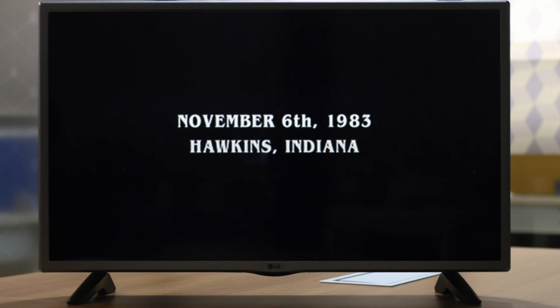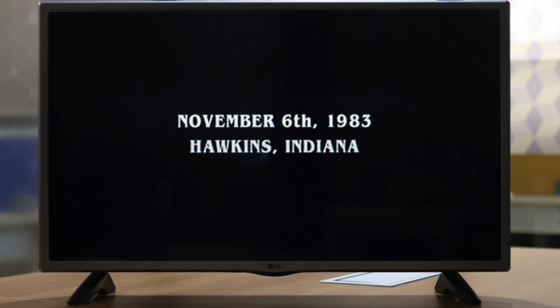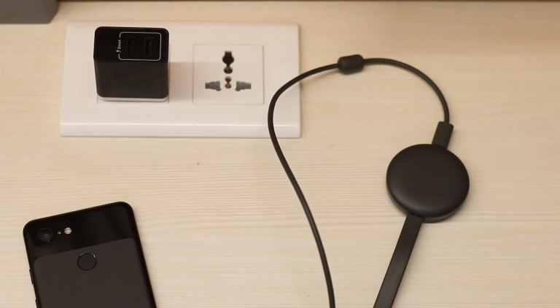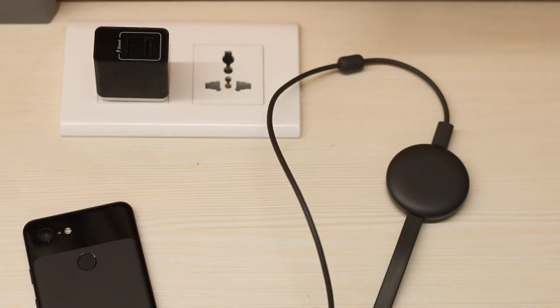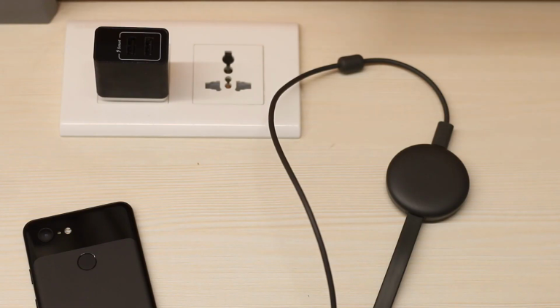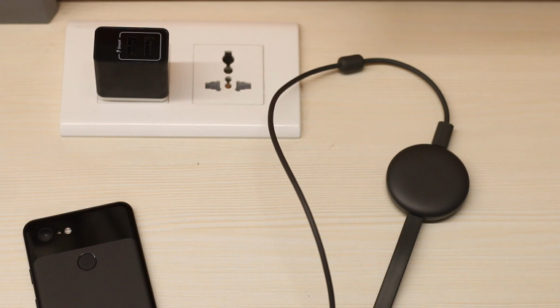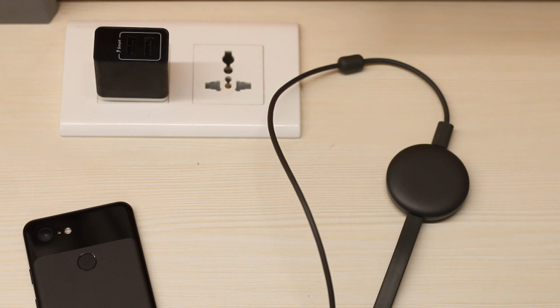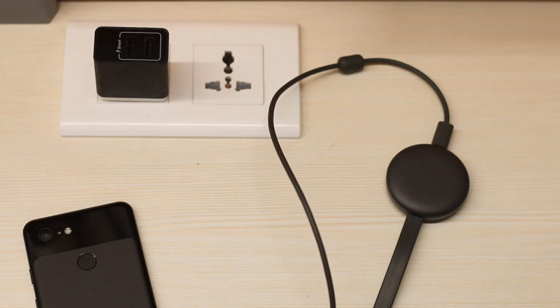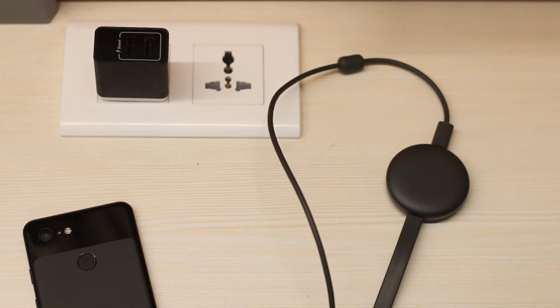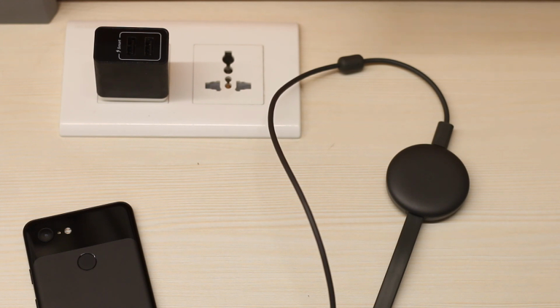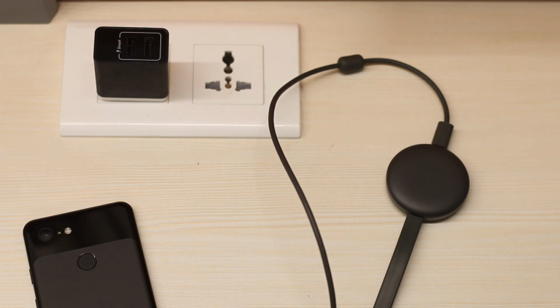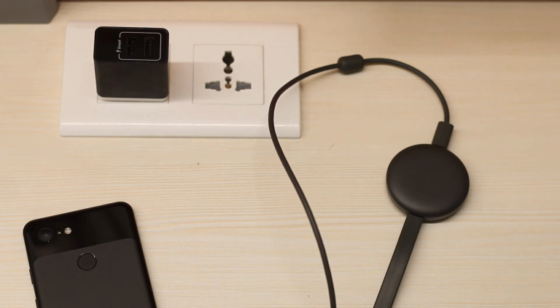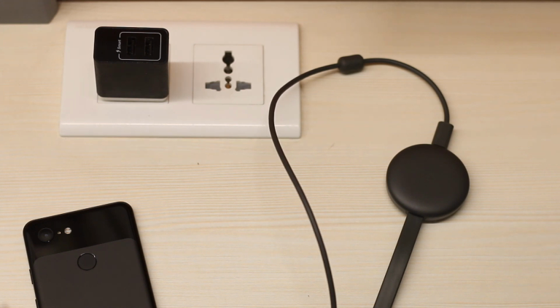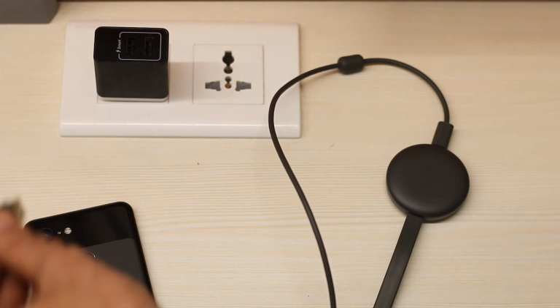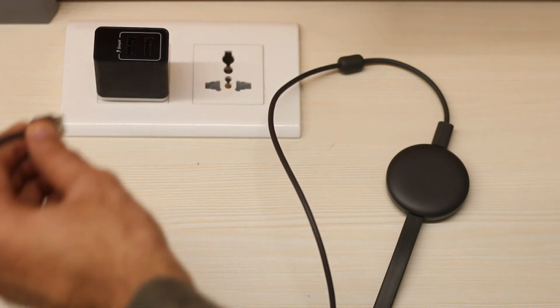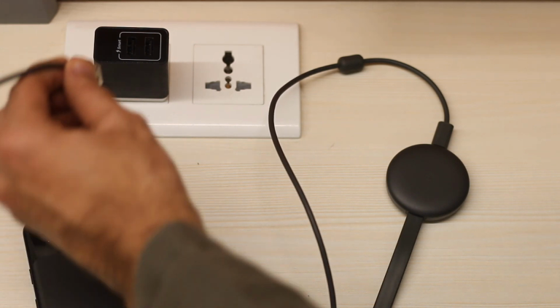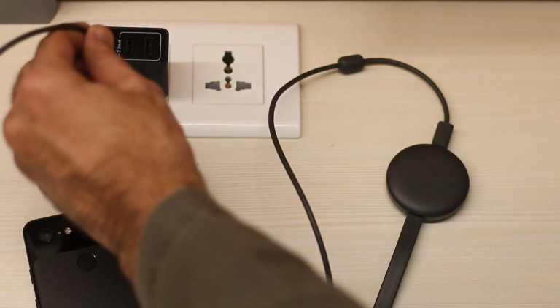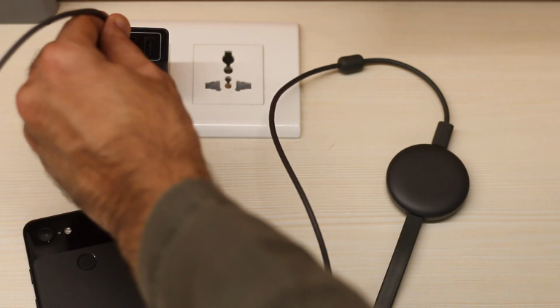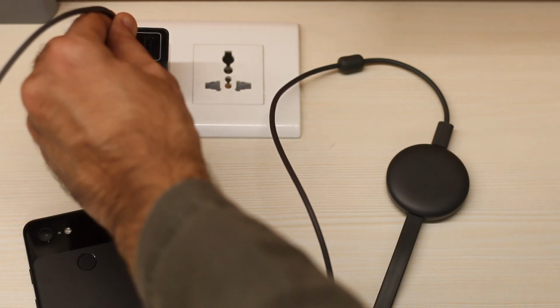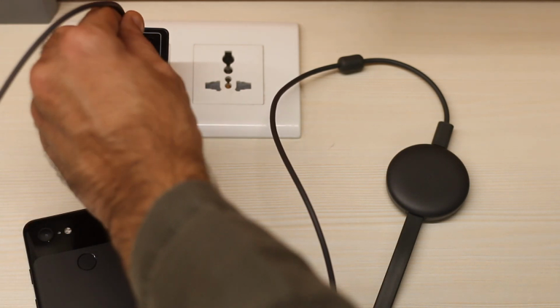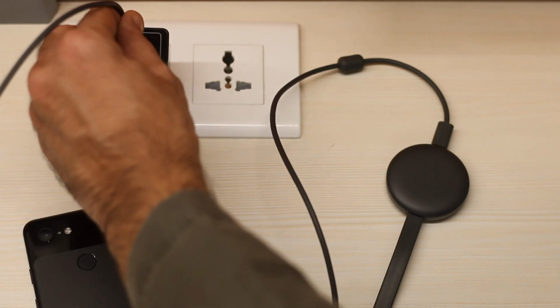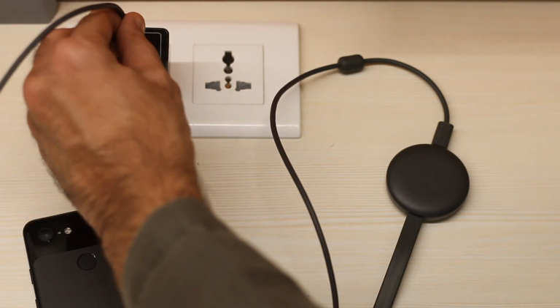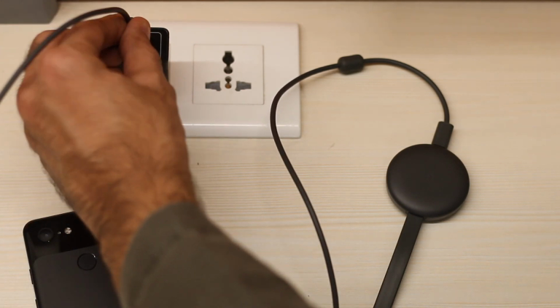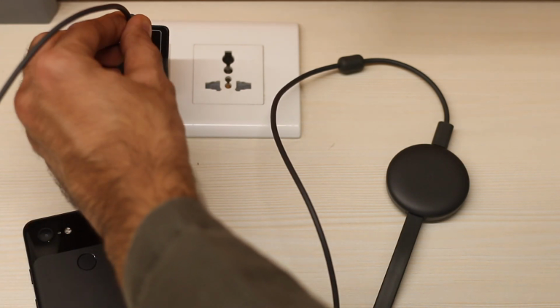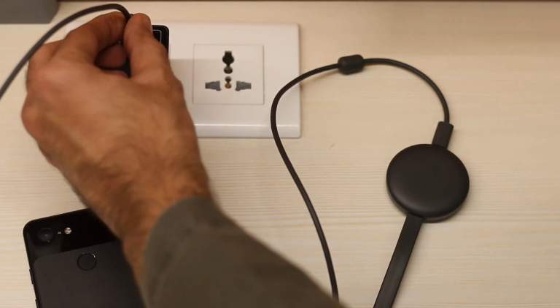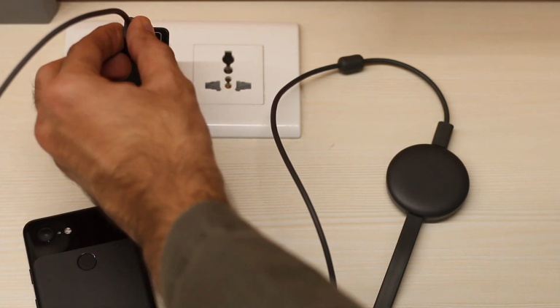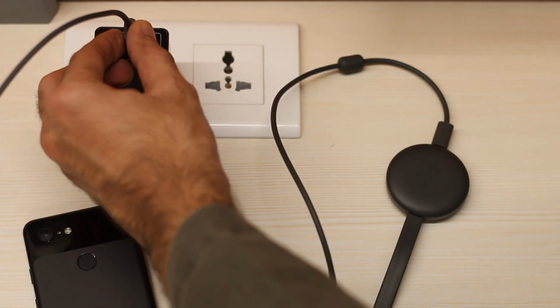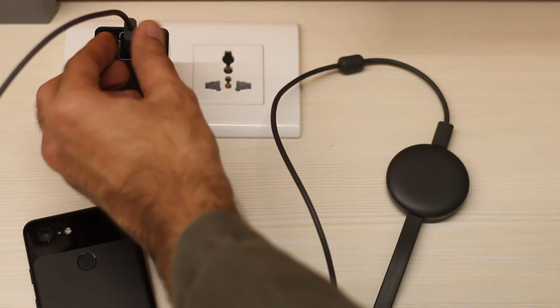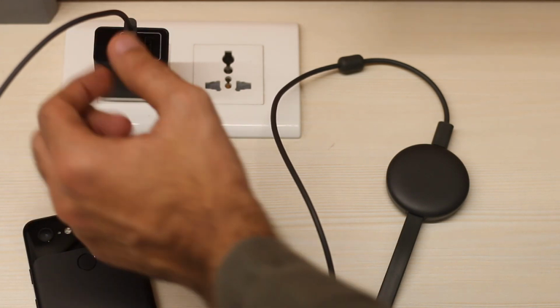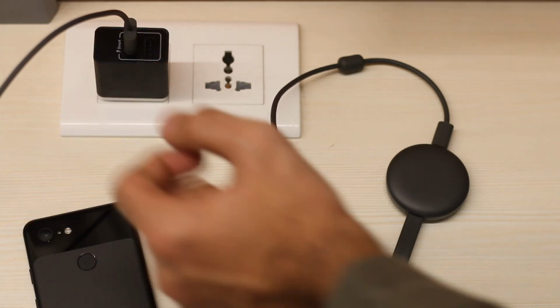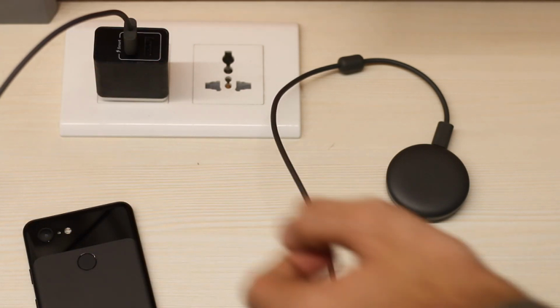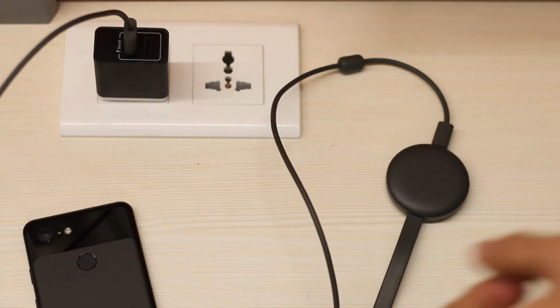Just make sure your Chromecast is powered by the wall adapter and not by the TV's USB port.